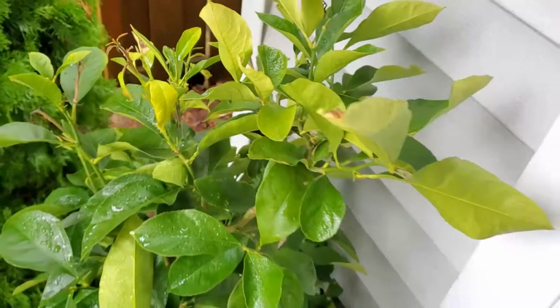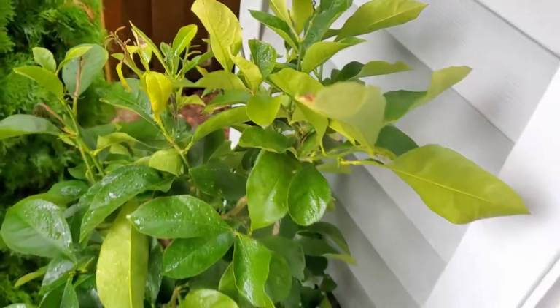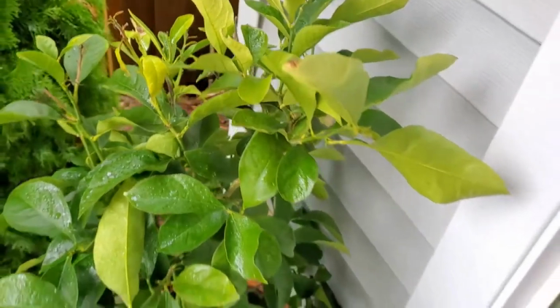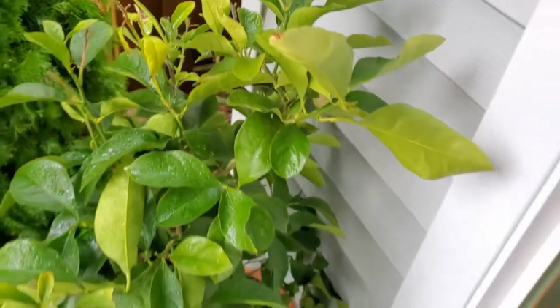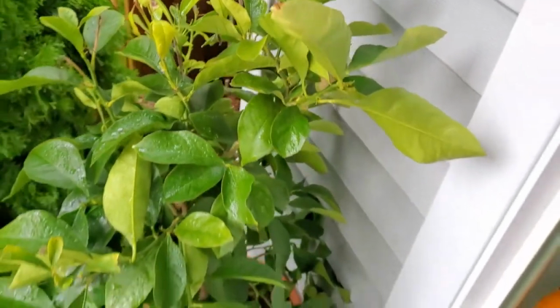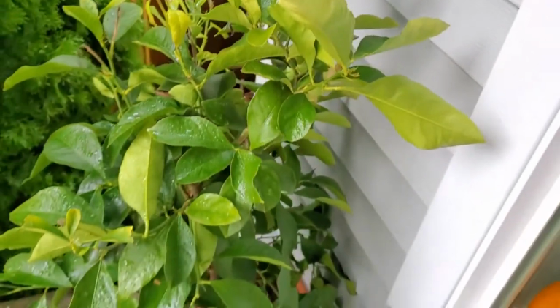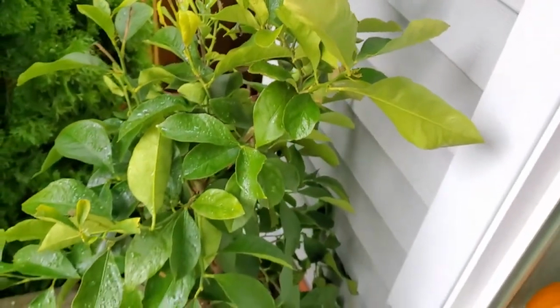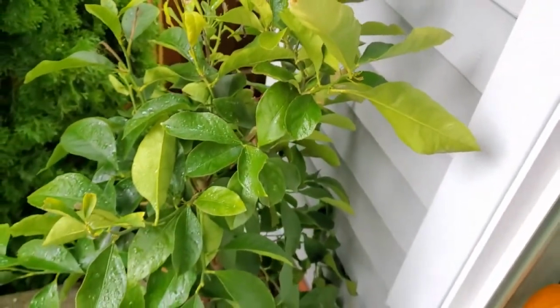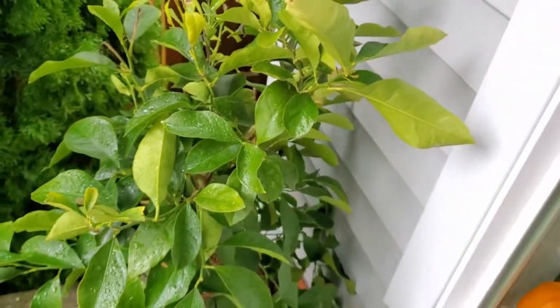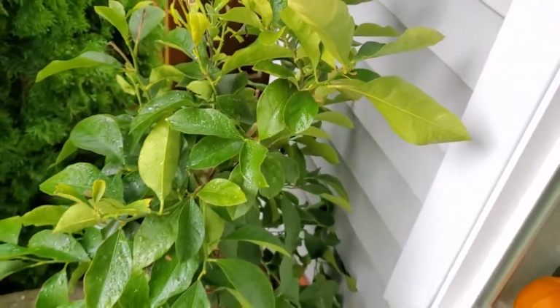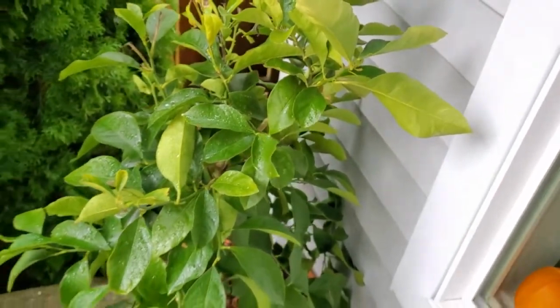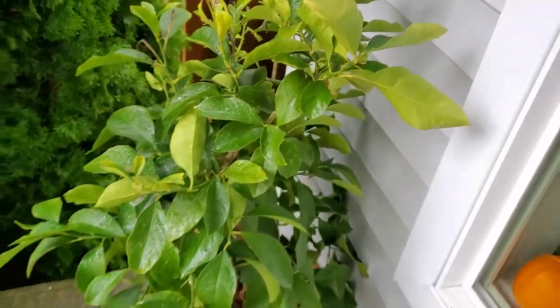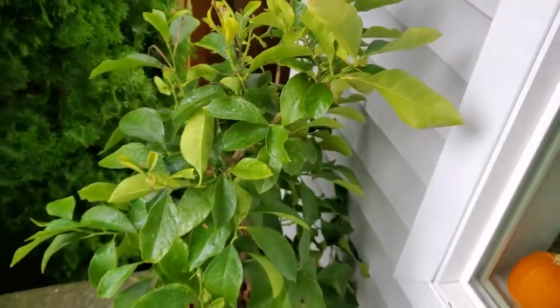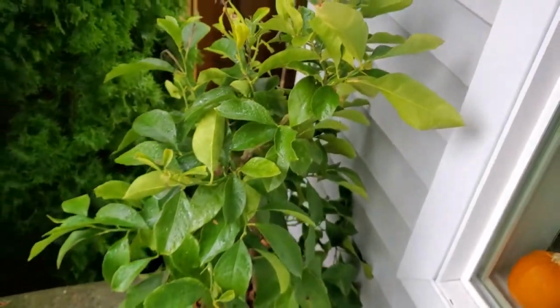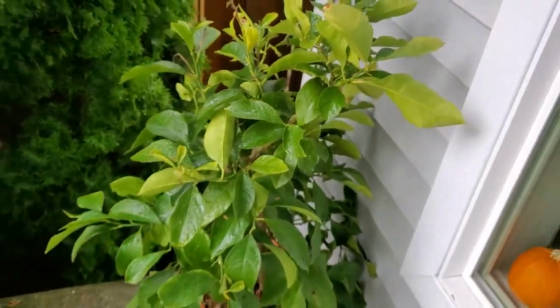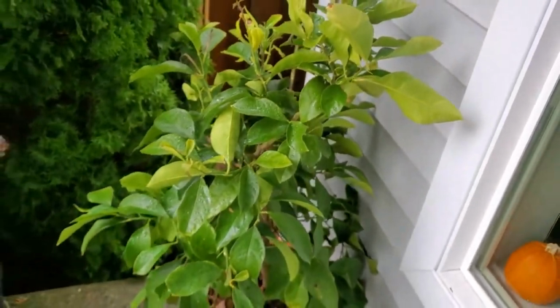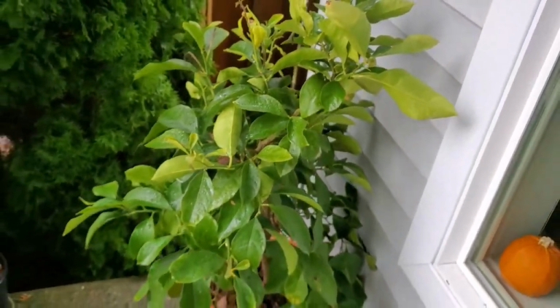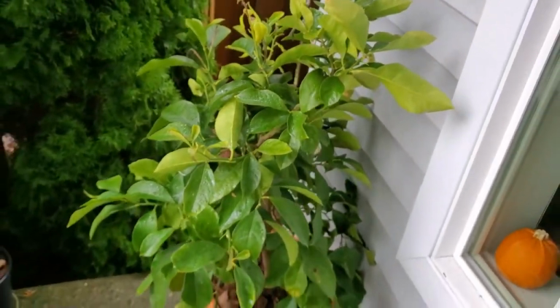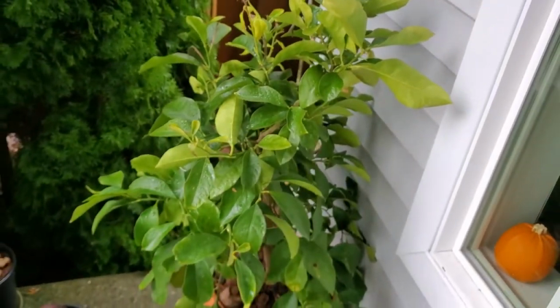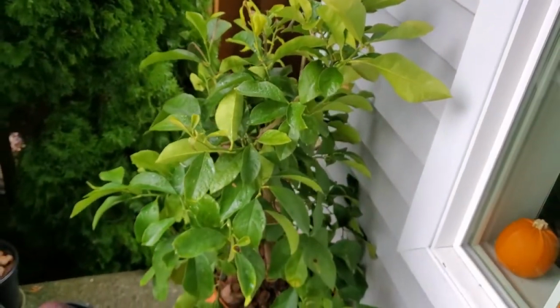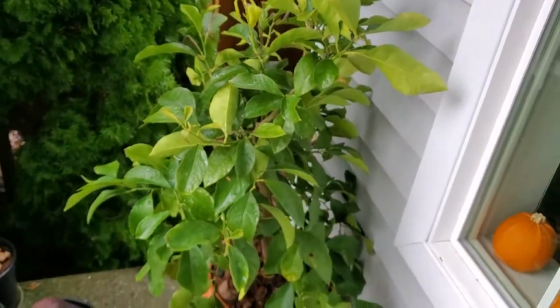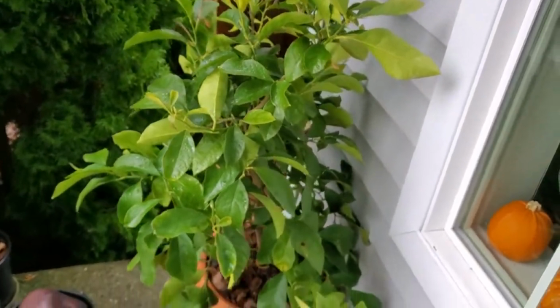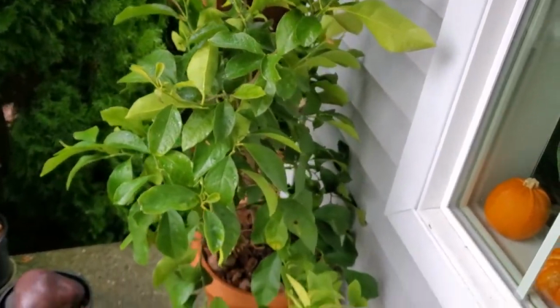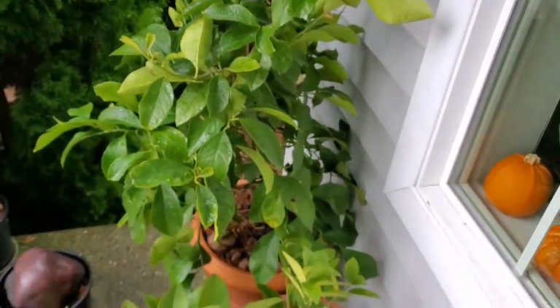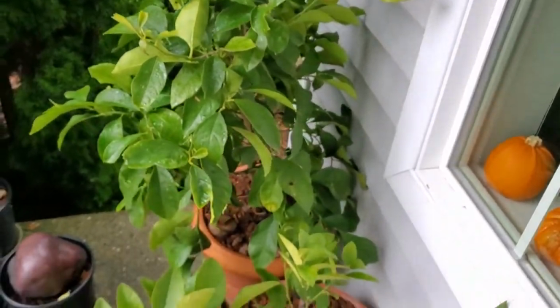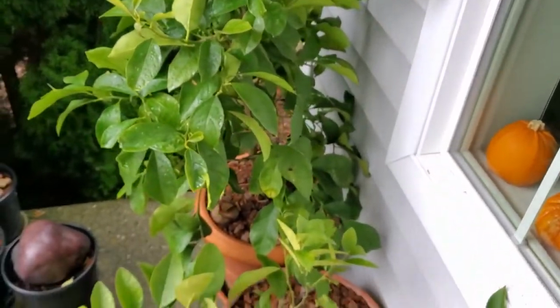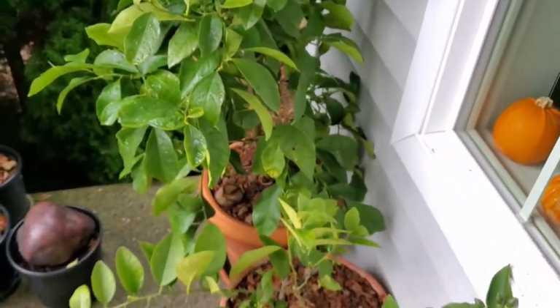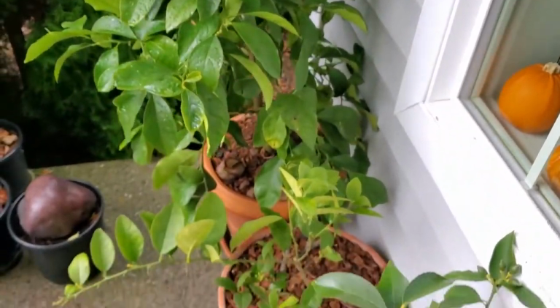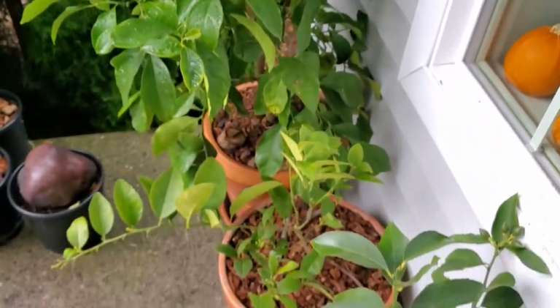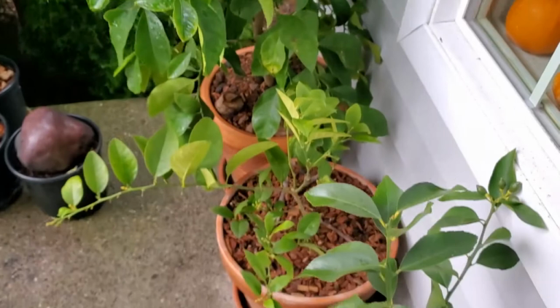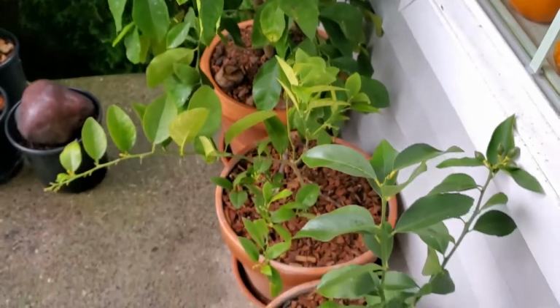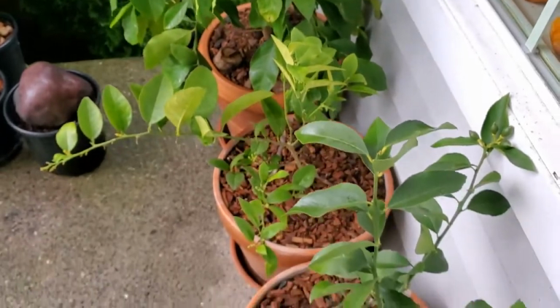So overall I'm very pleased. I hope you liked this little update.